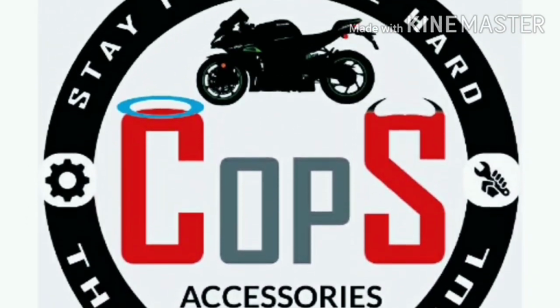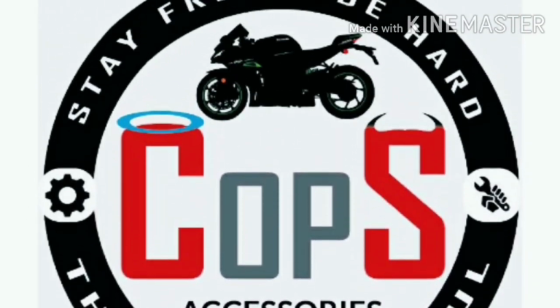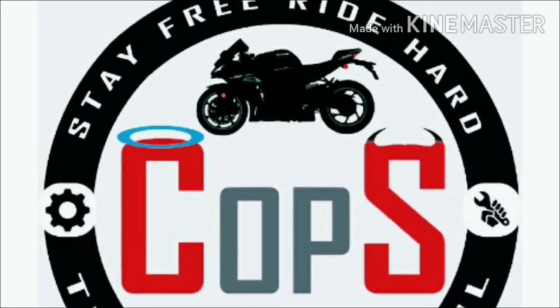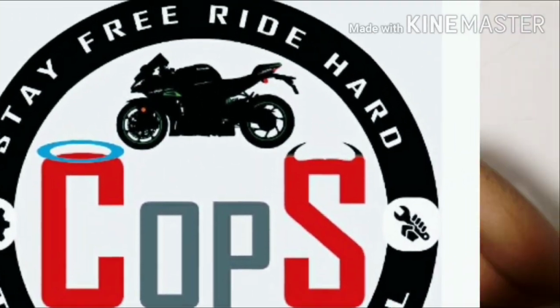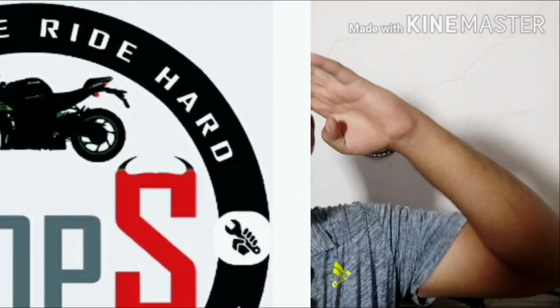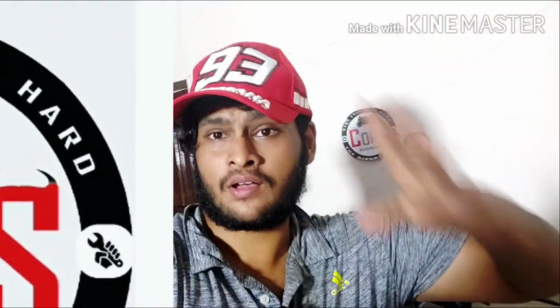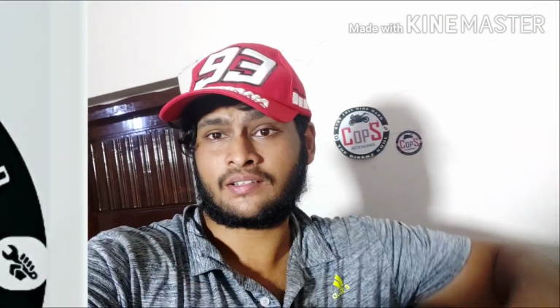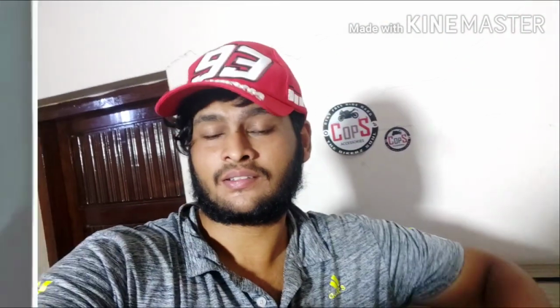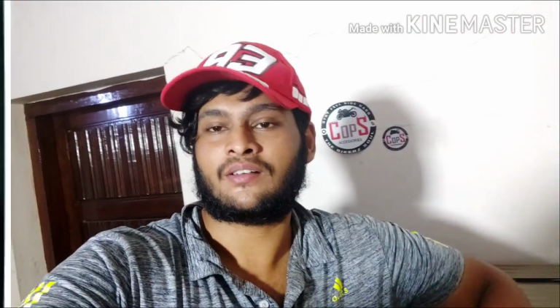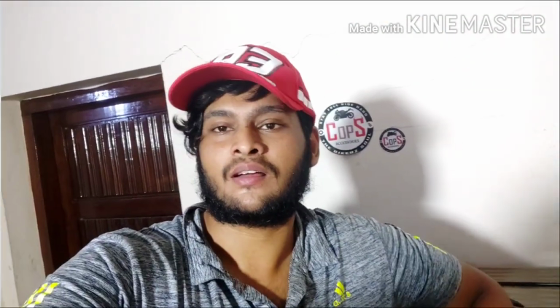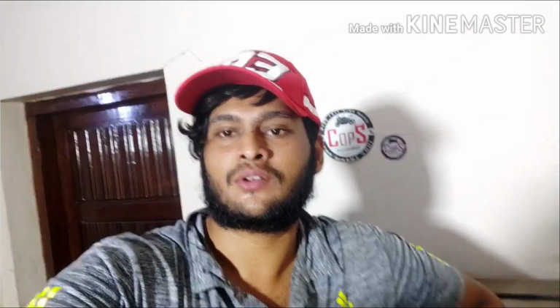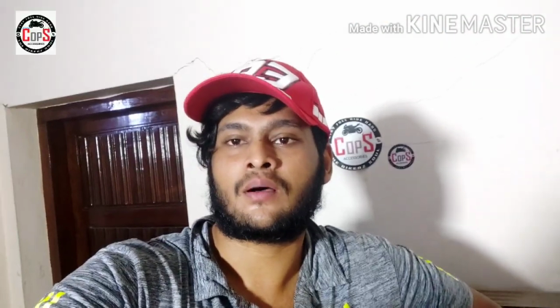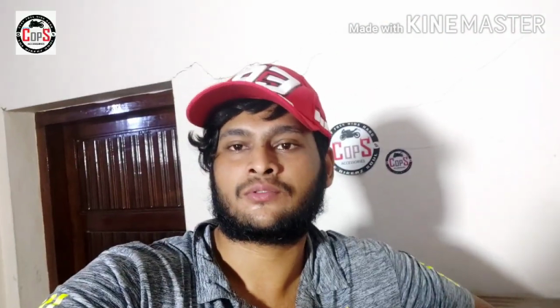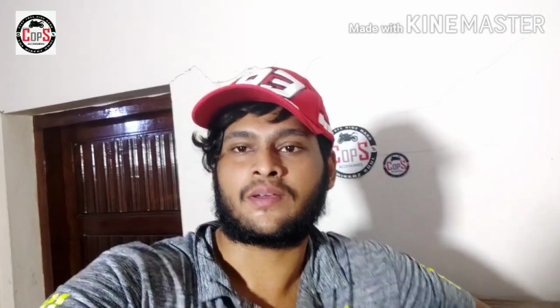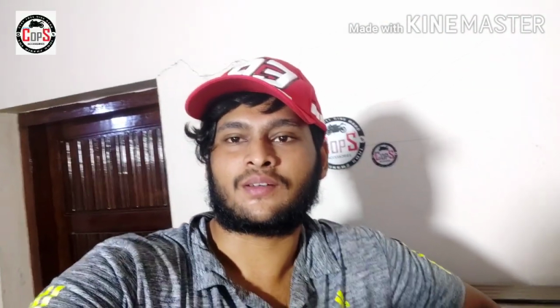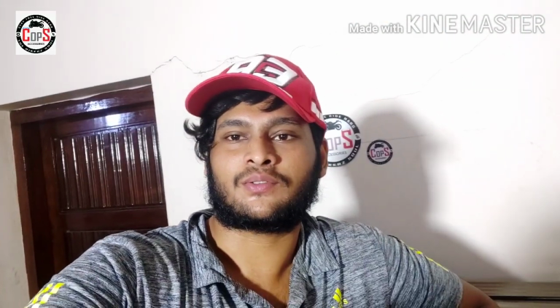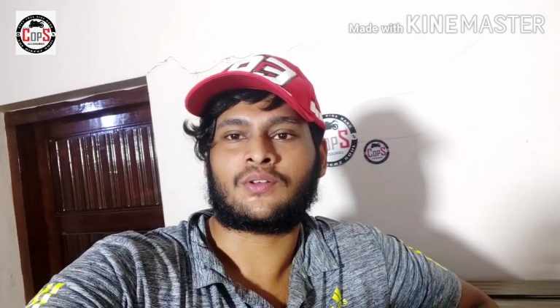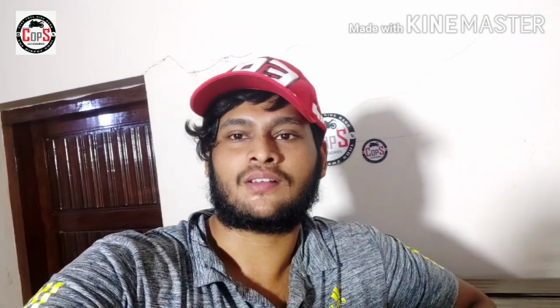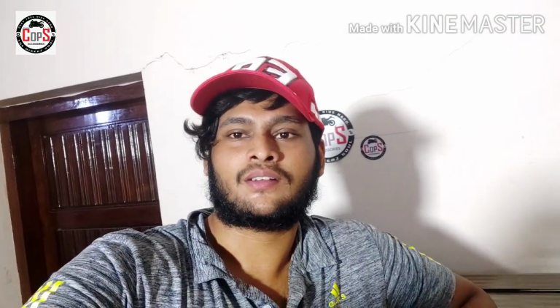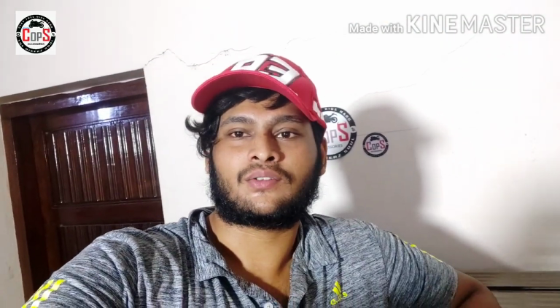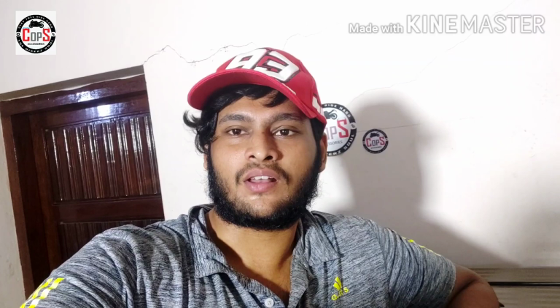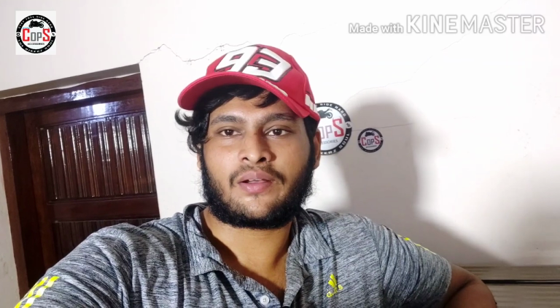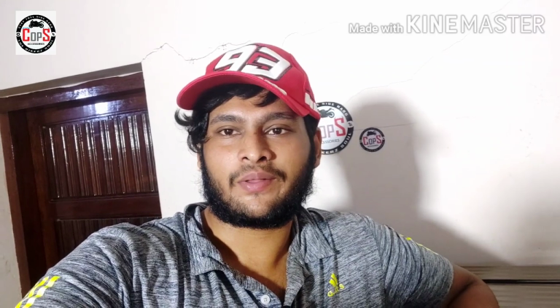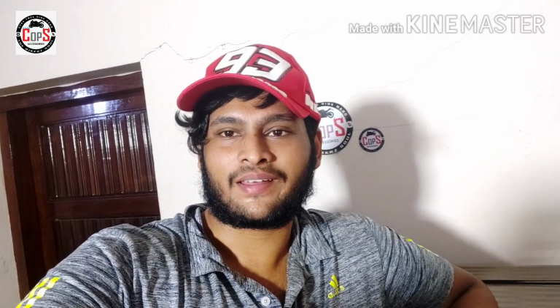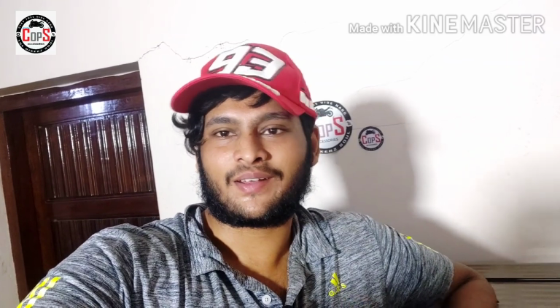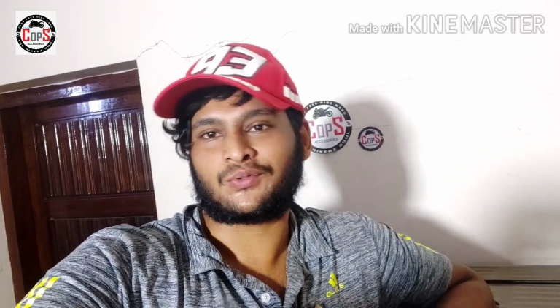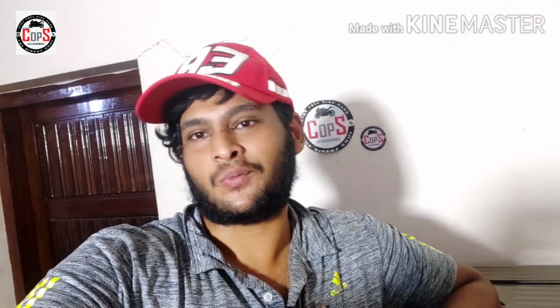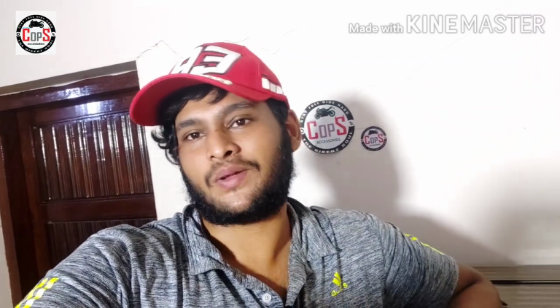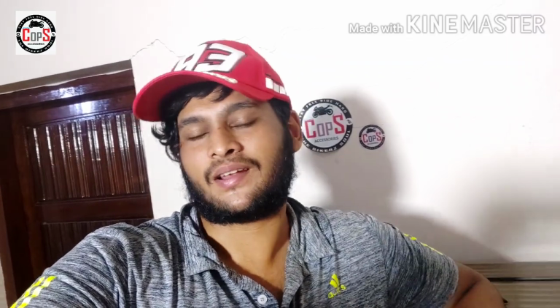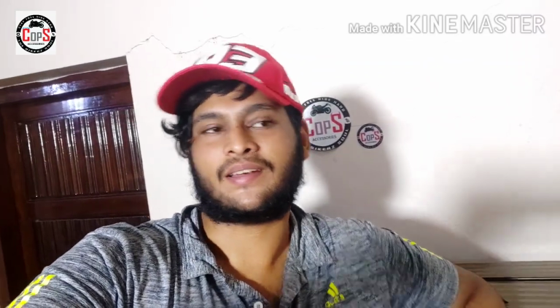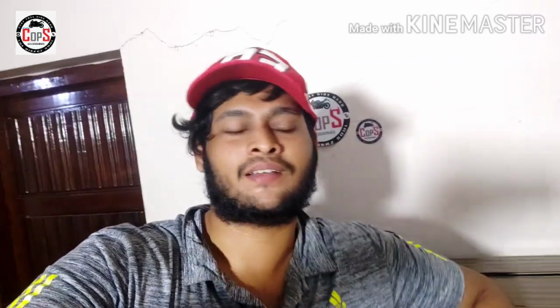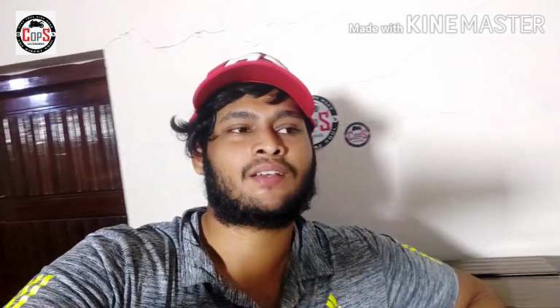Hello guys! Welcome to Pops By Kalsoul! I am here to talk about this video.